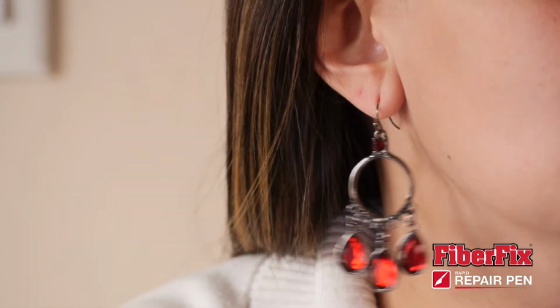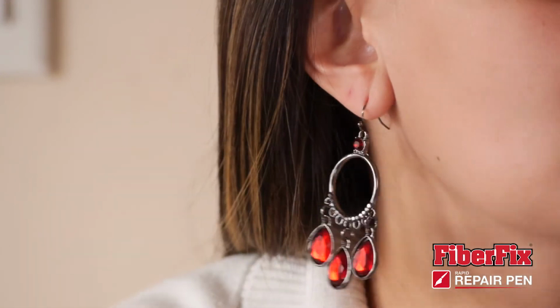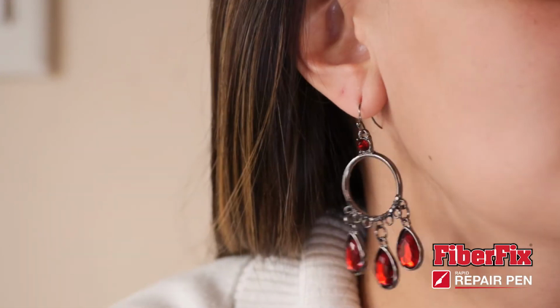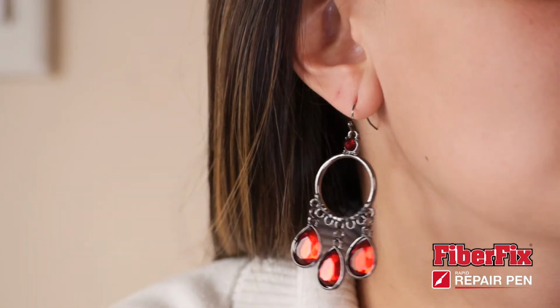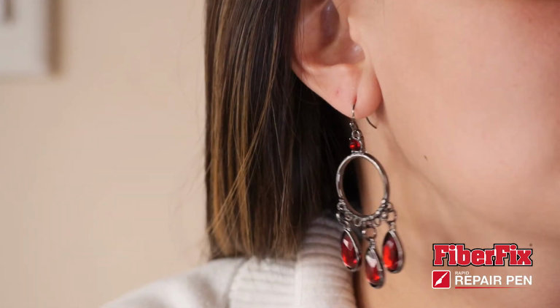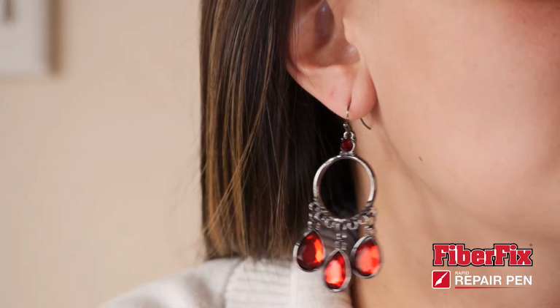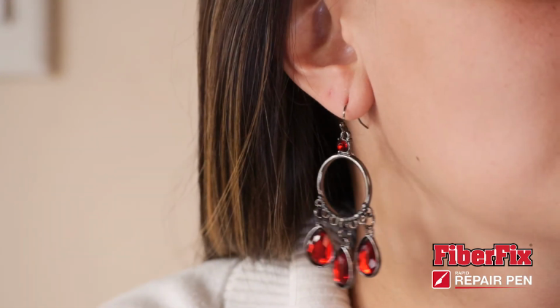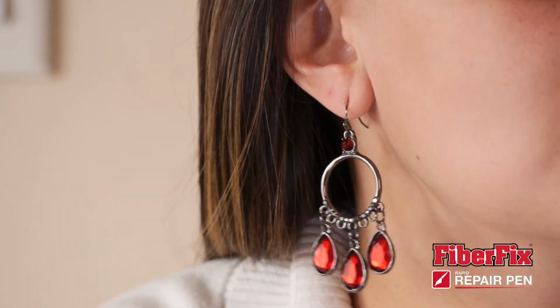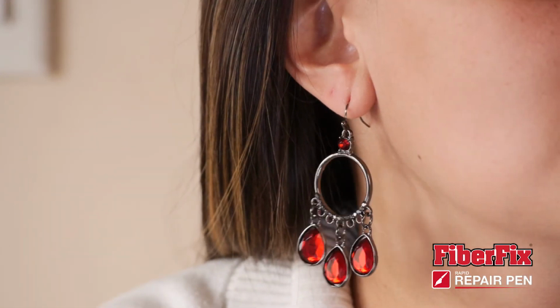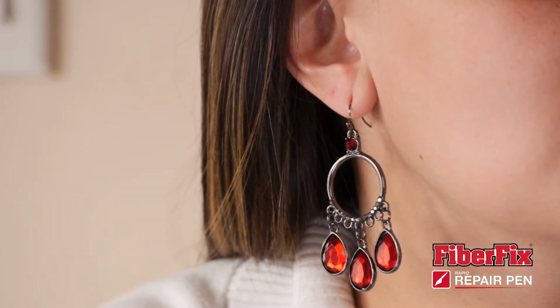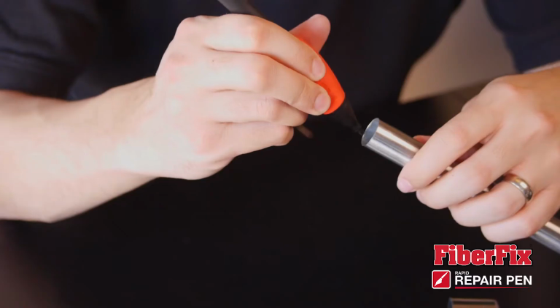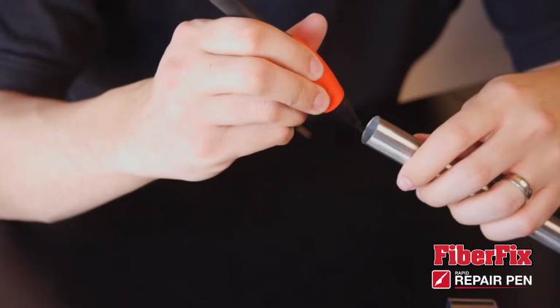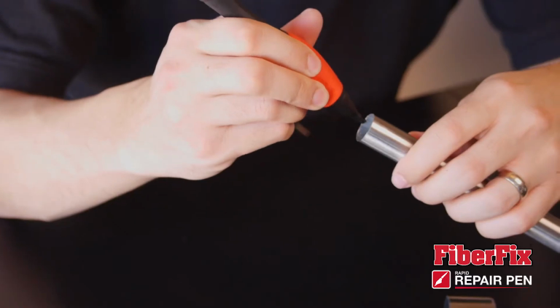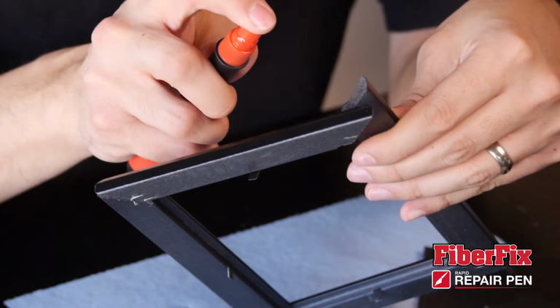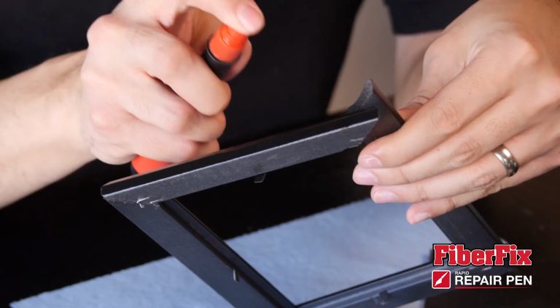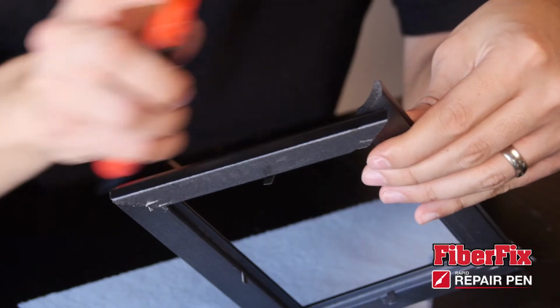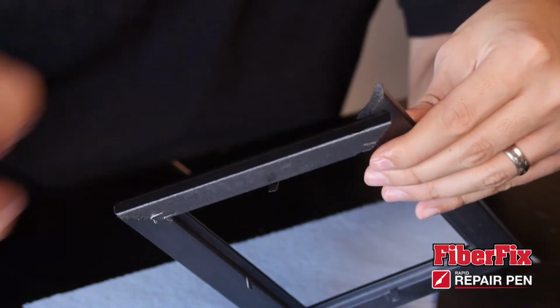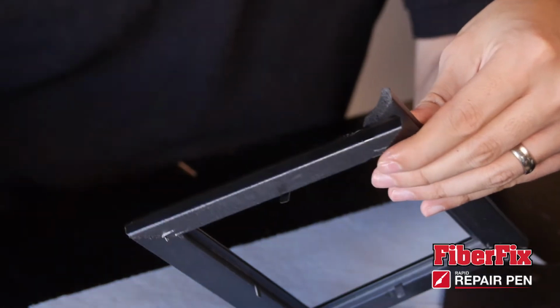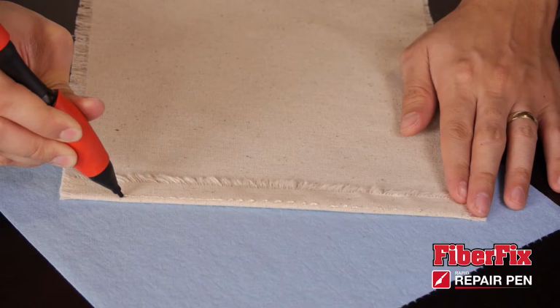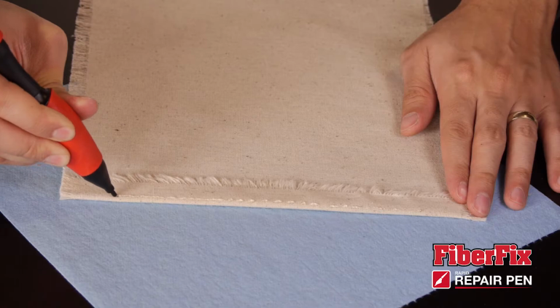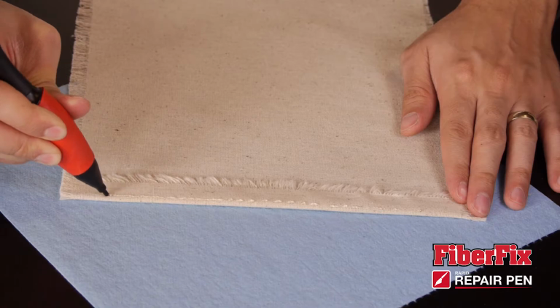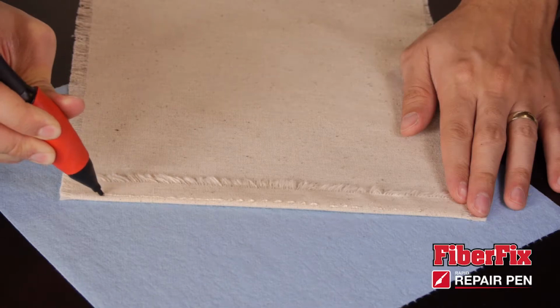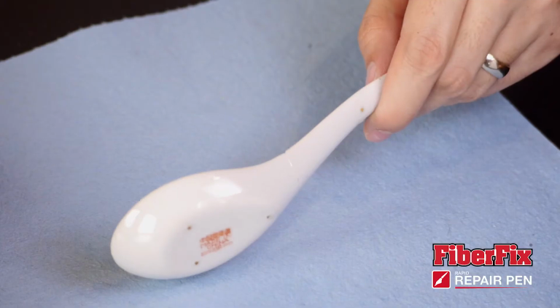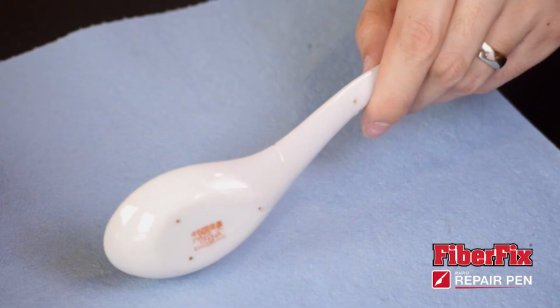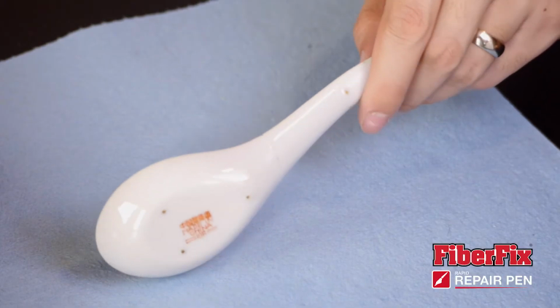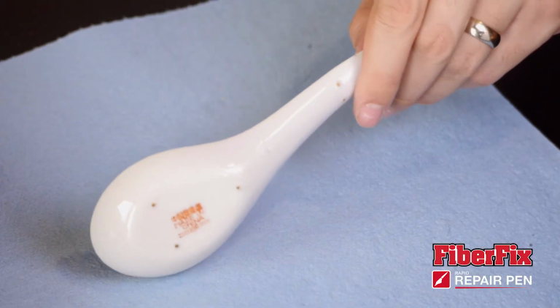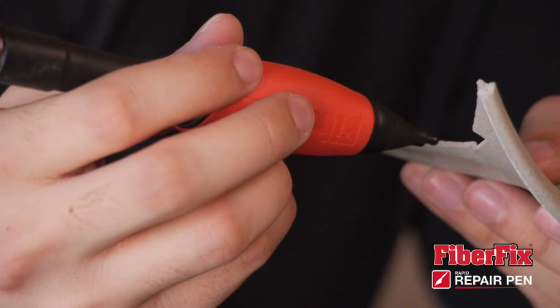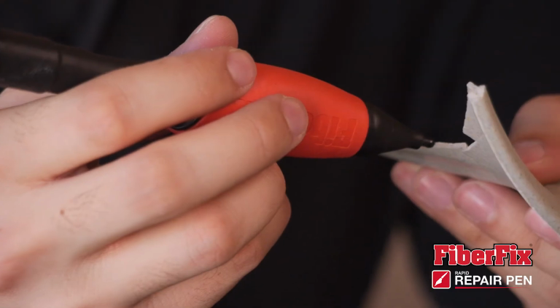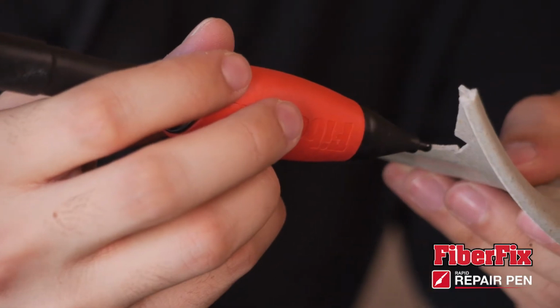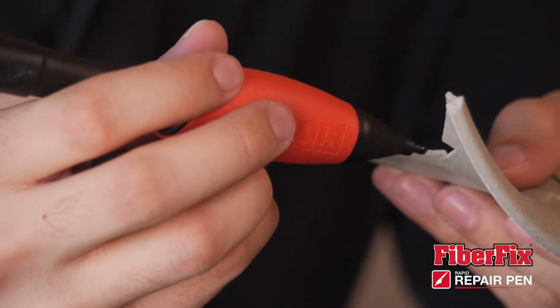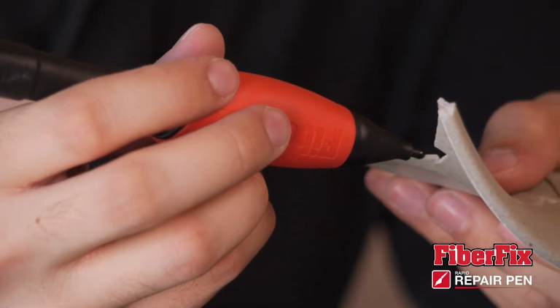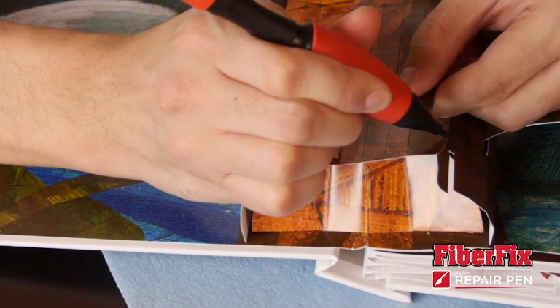The Rapid Repair Pin can be used on metal, wood, textiles, glass, plastic, and more.